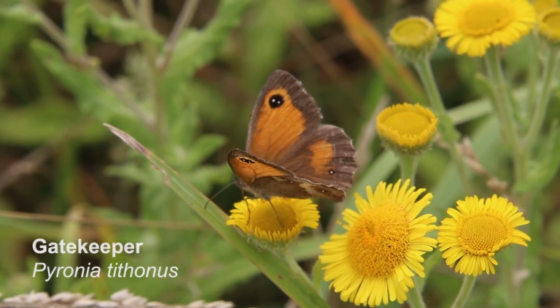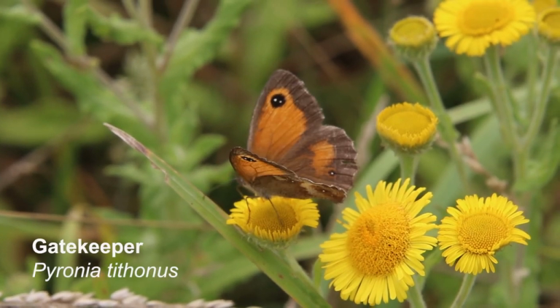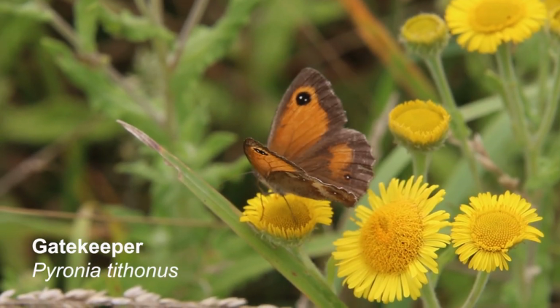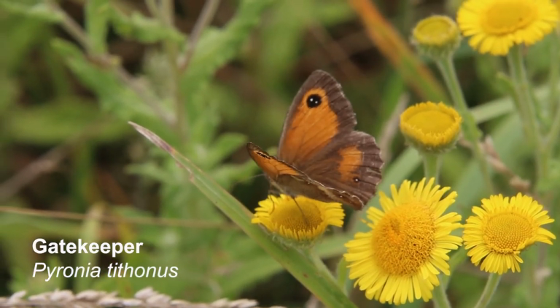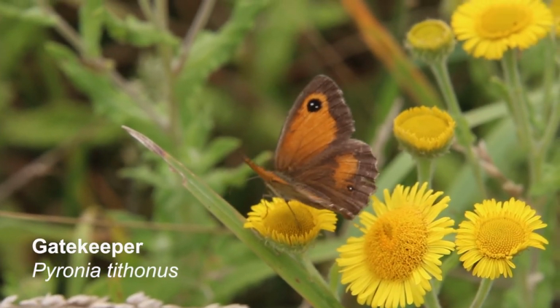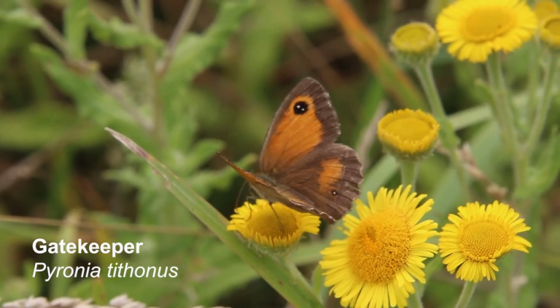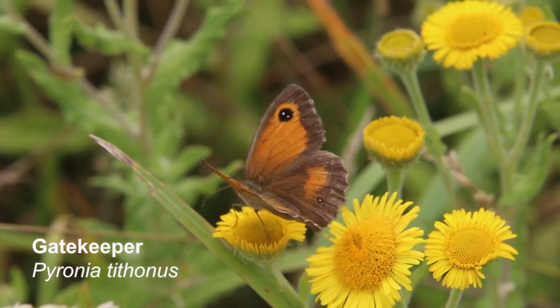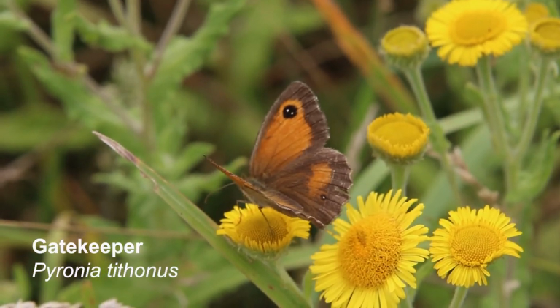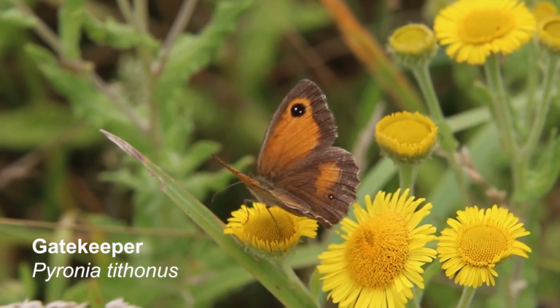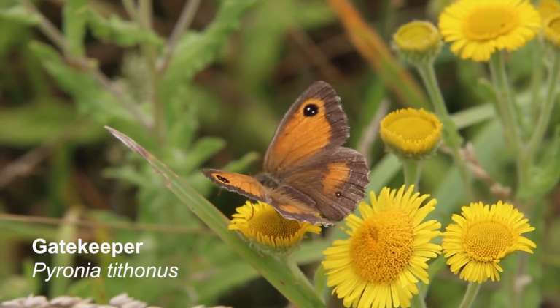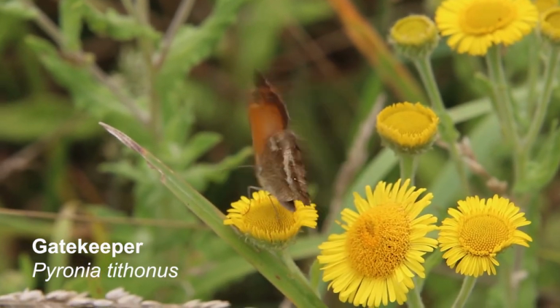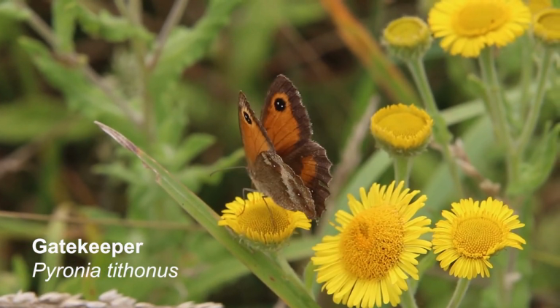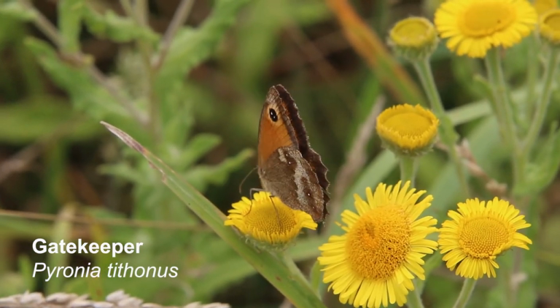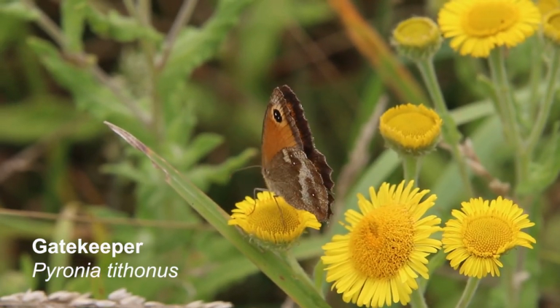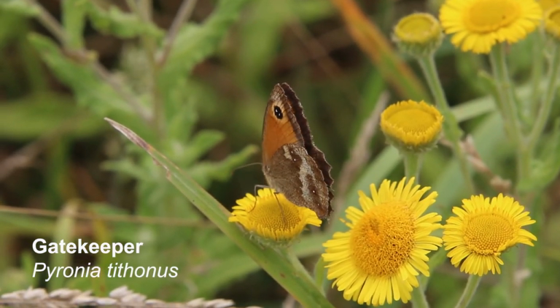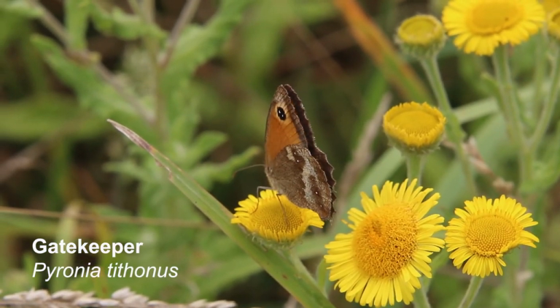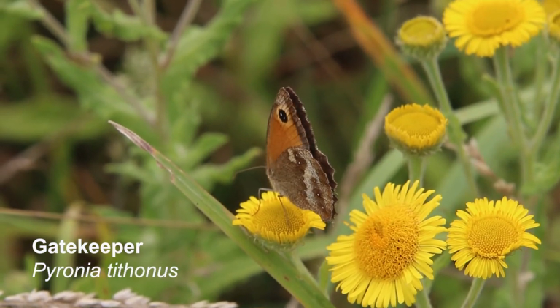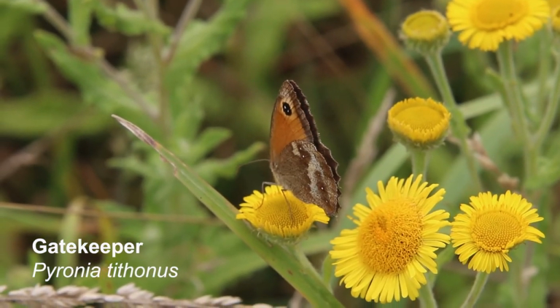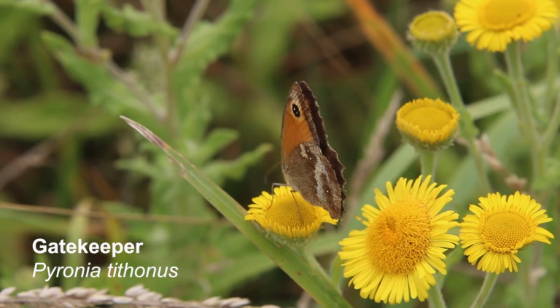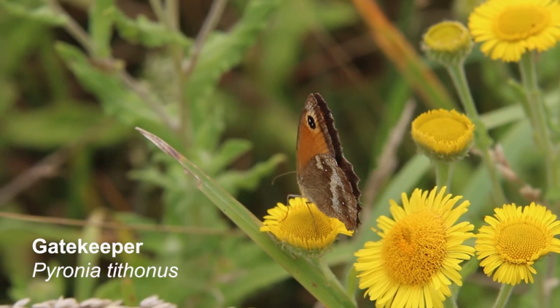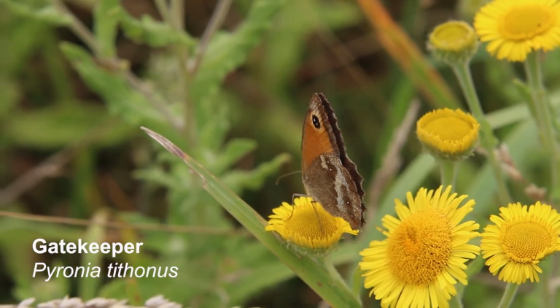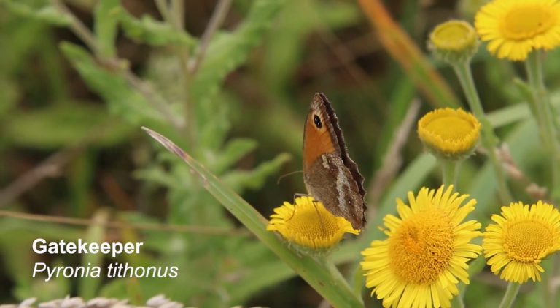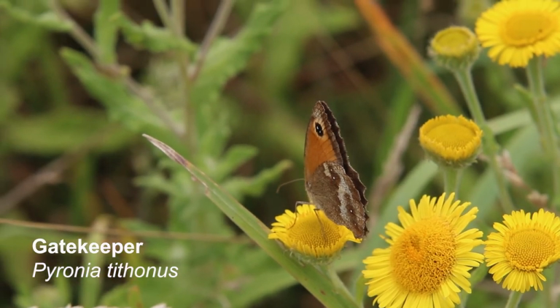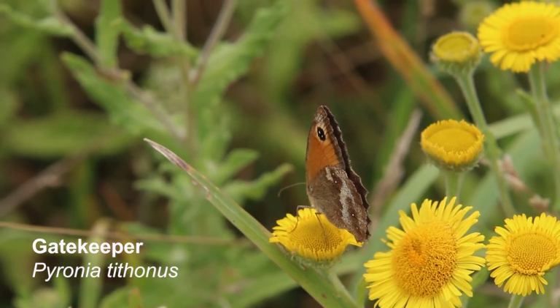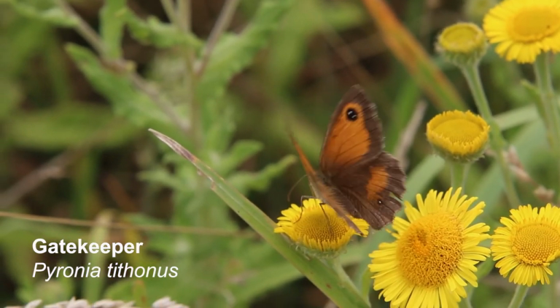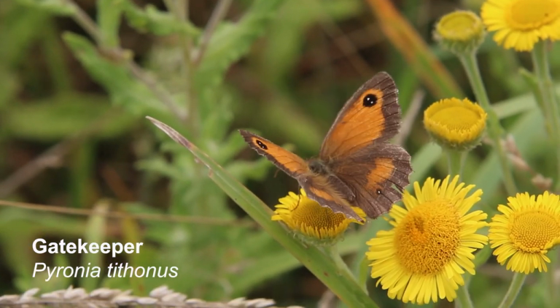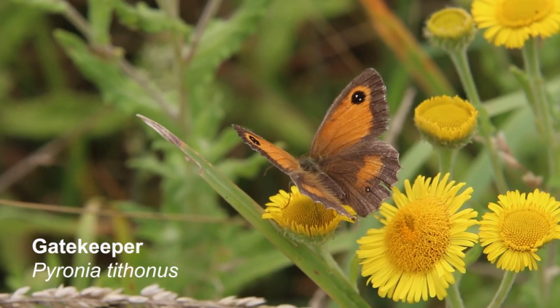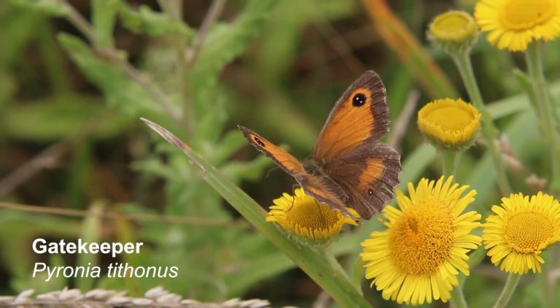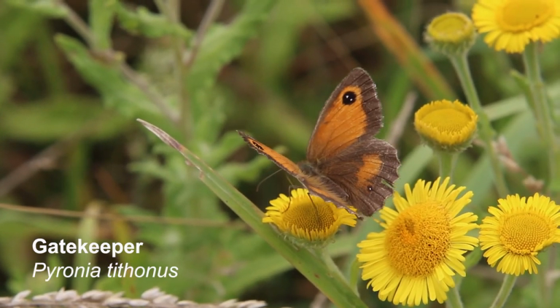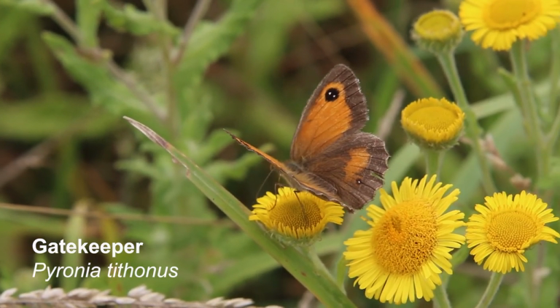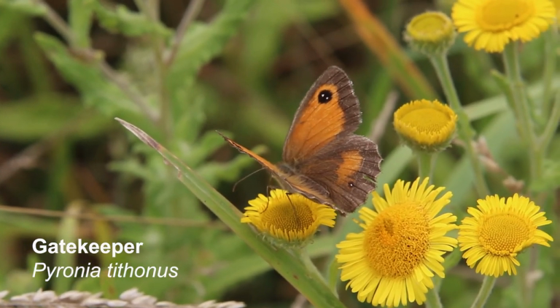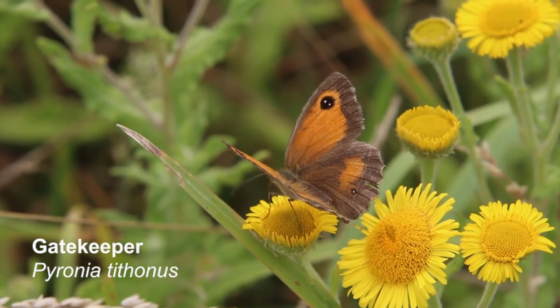This is a gatekeeper. They have spots with white dots on, and they often rest with their wings open.